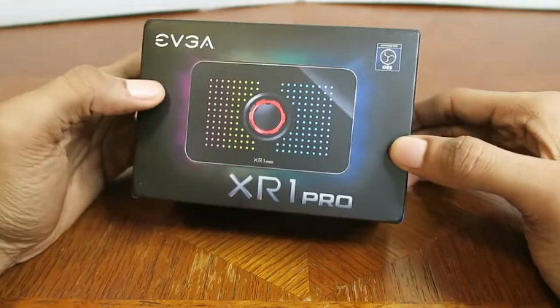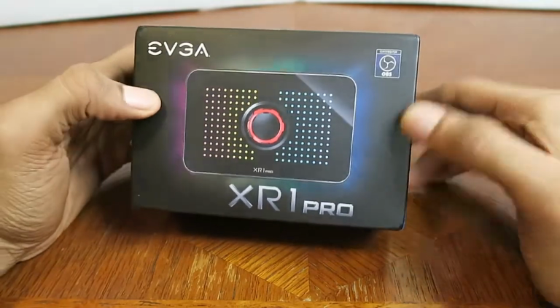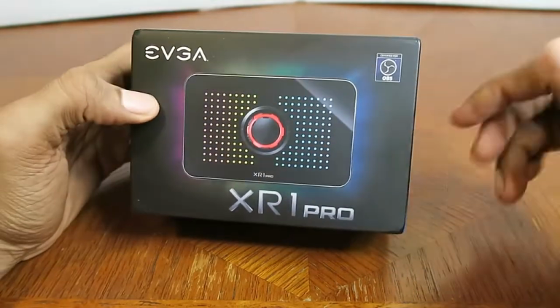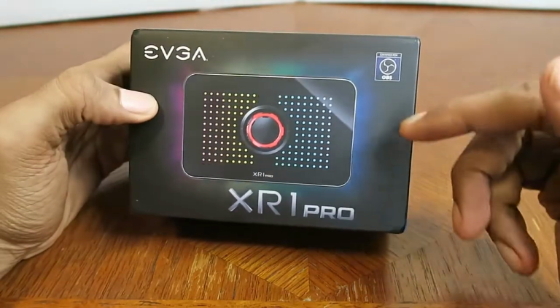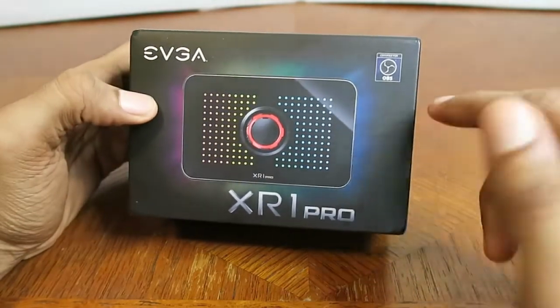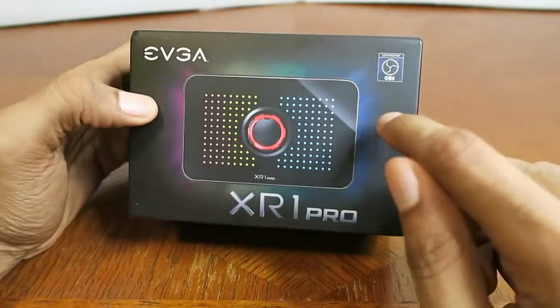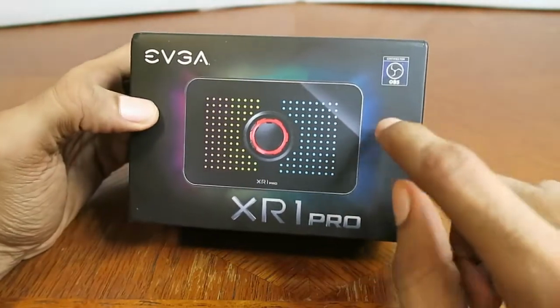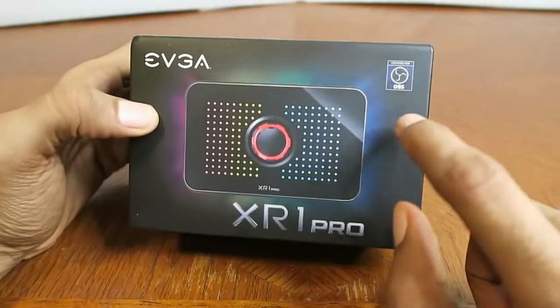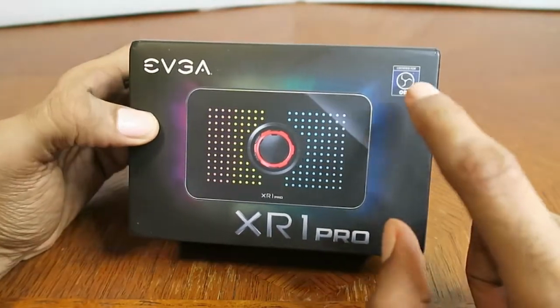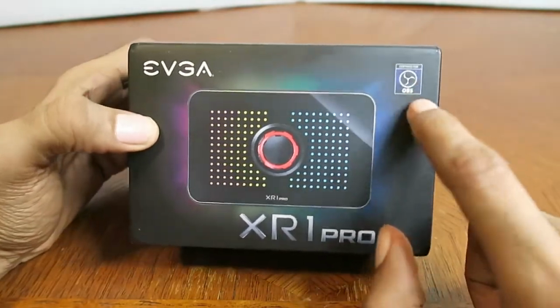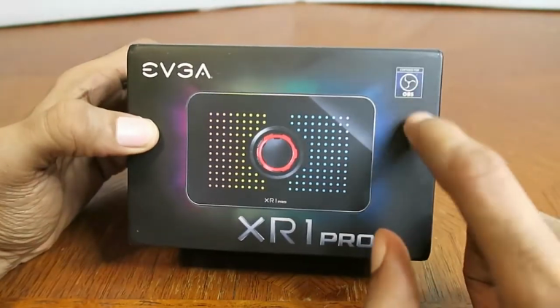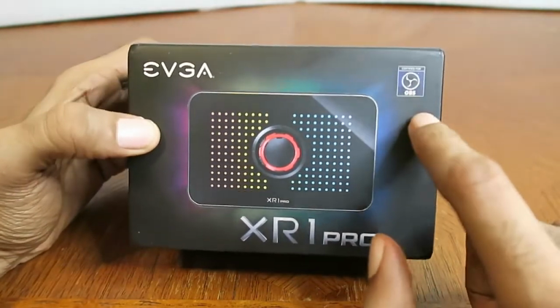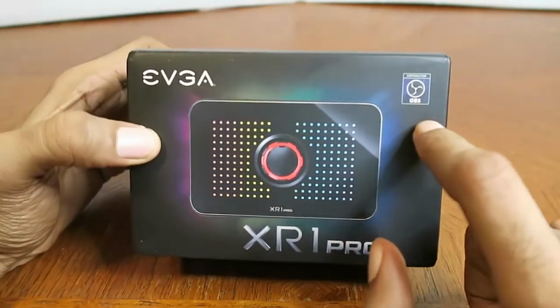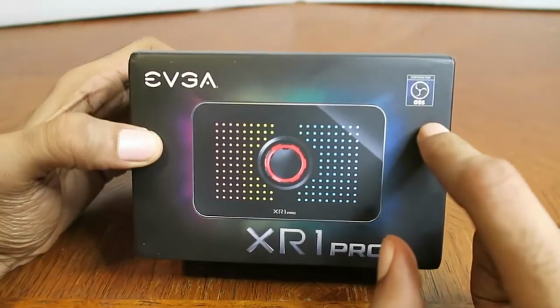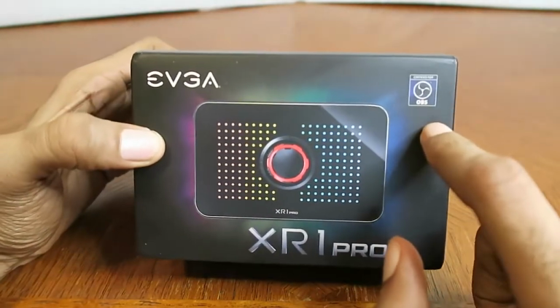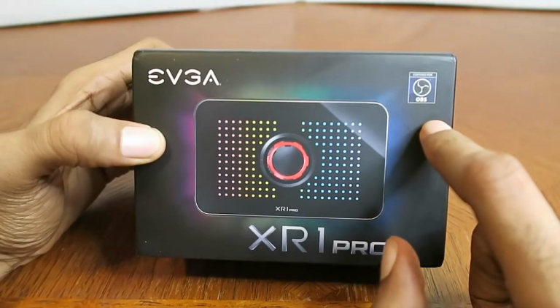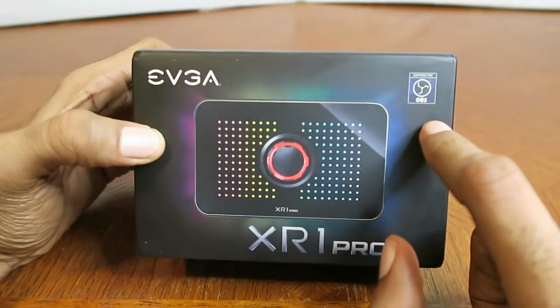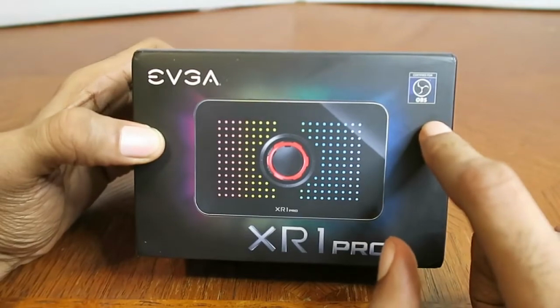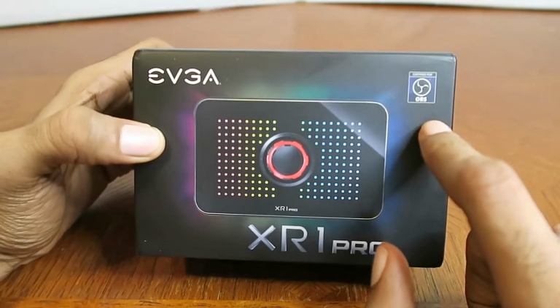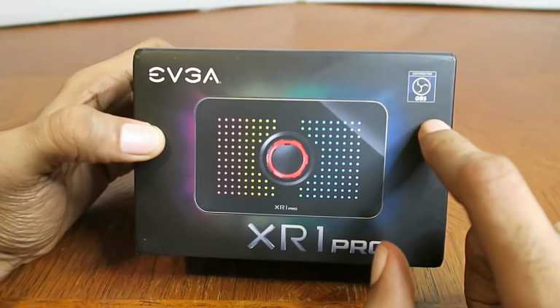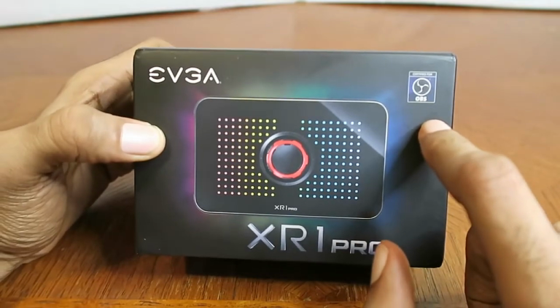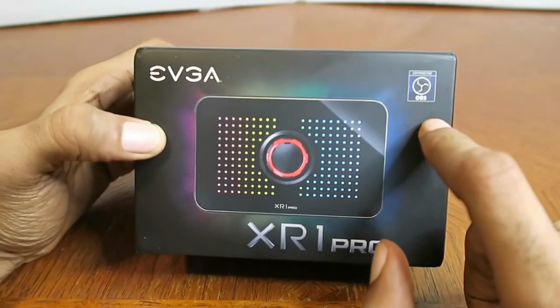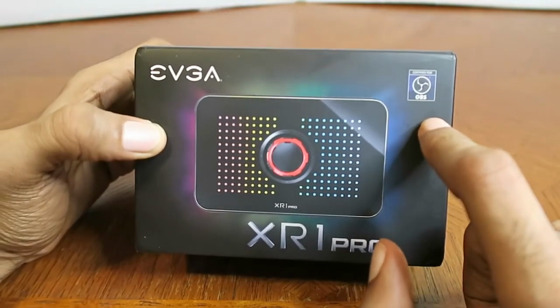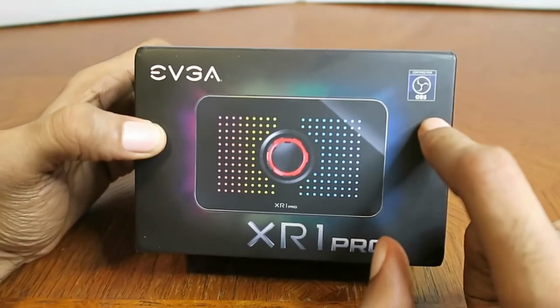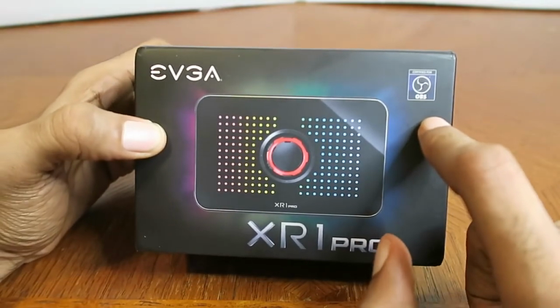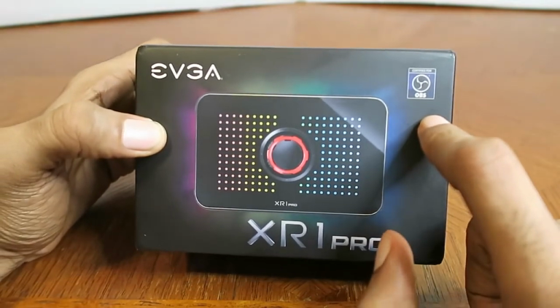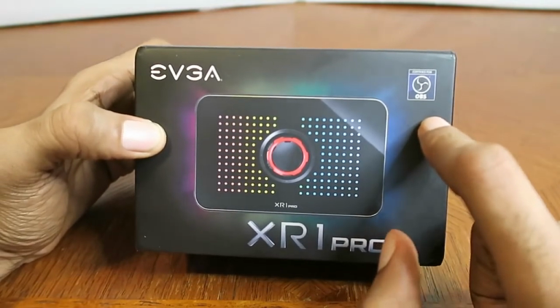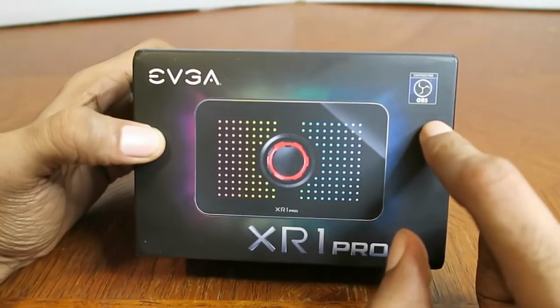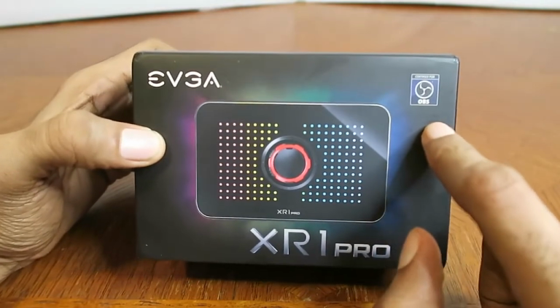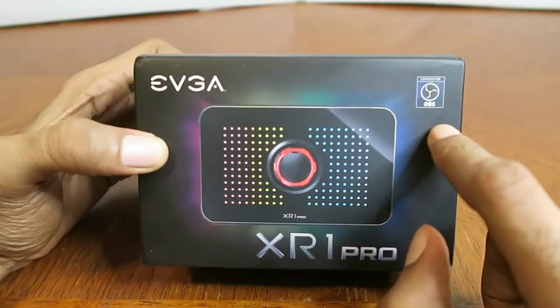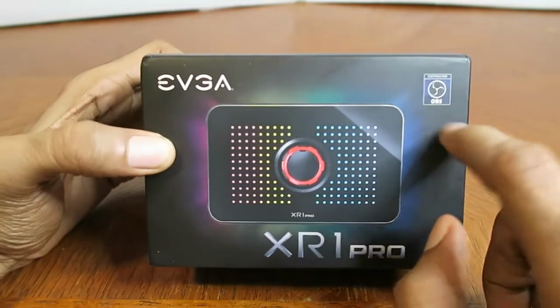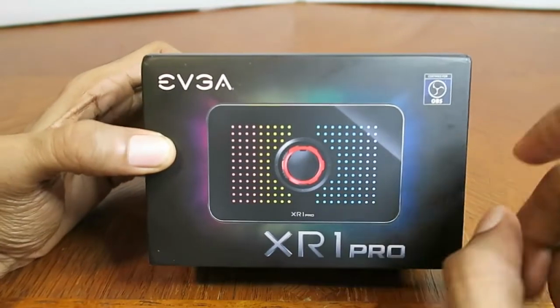And as you can see in the upper right-hand corner of the box, this is compatible with OBS Studio.